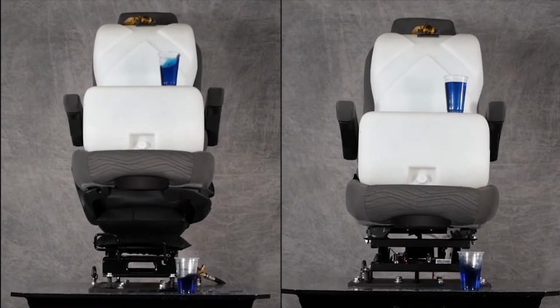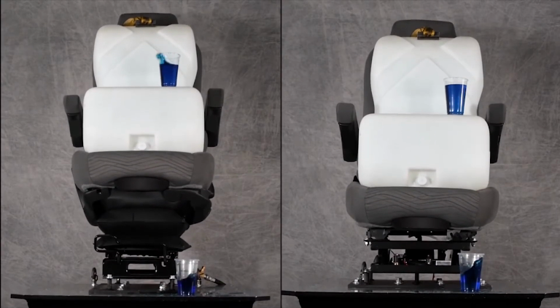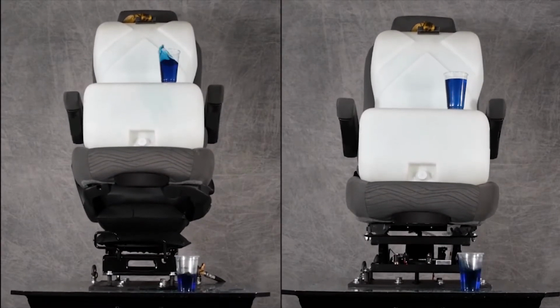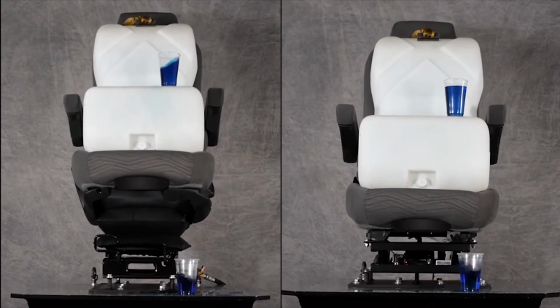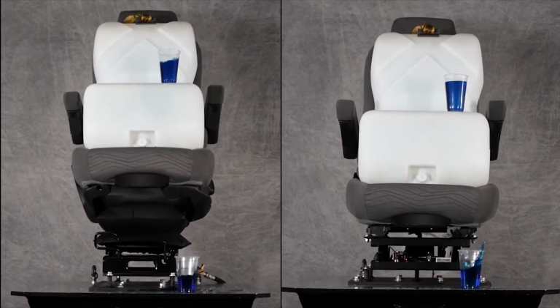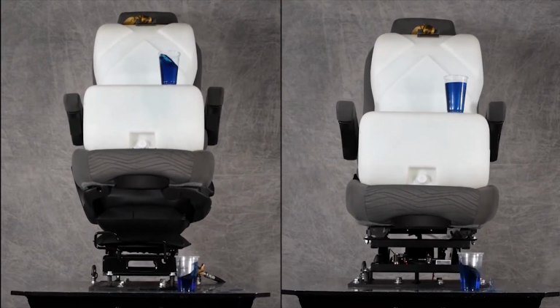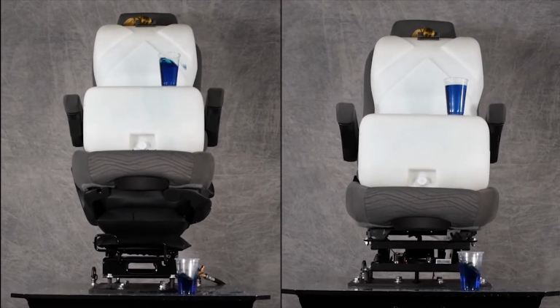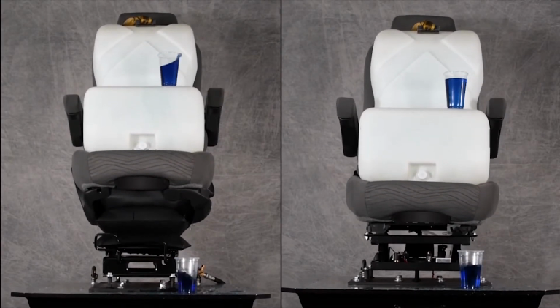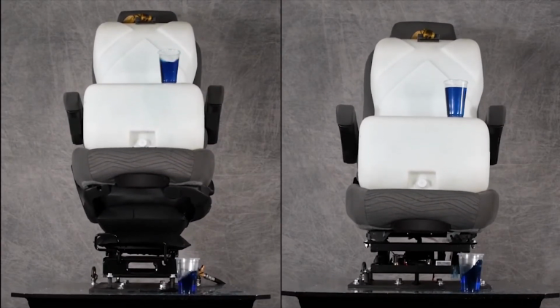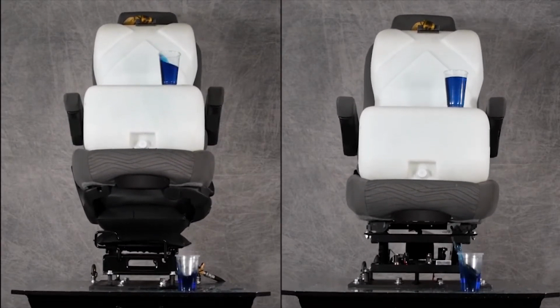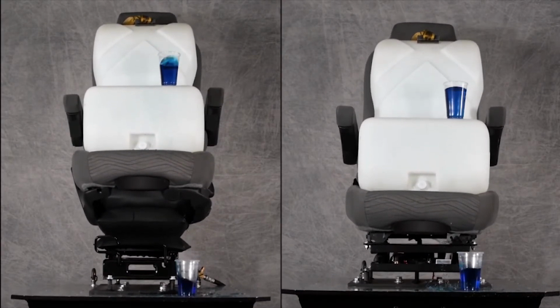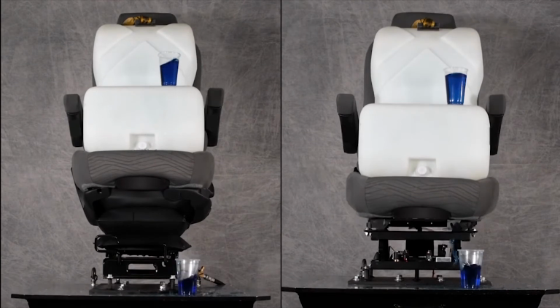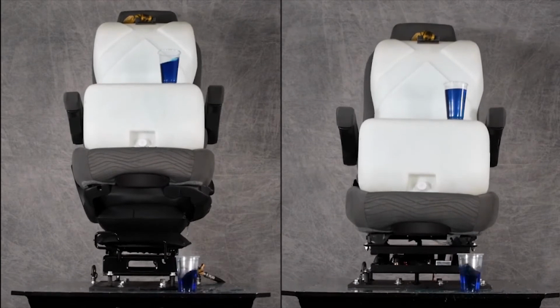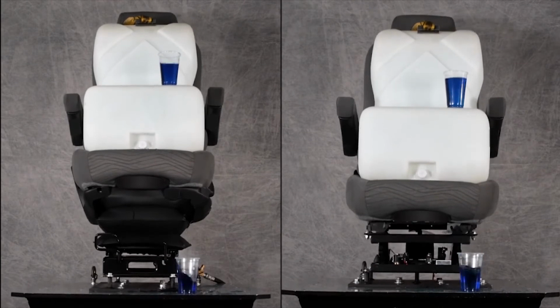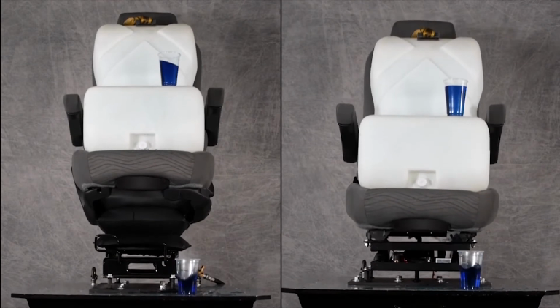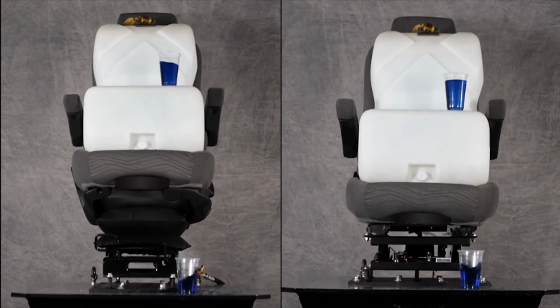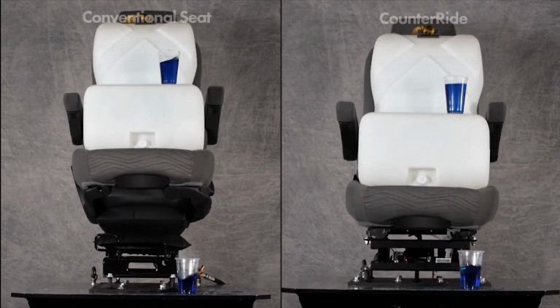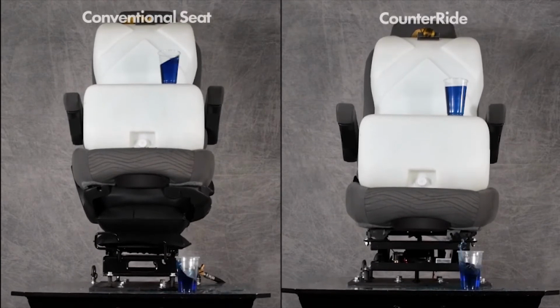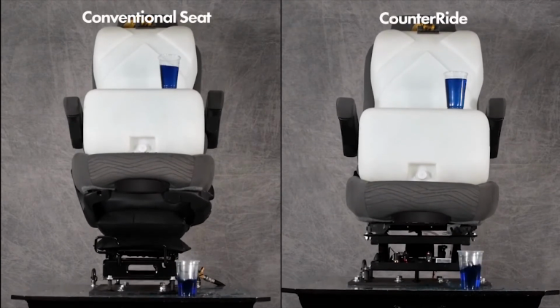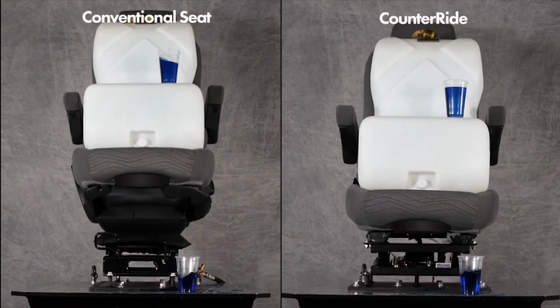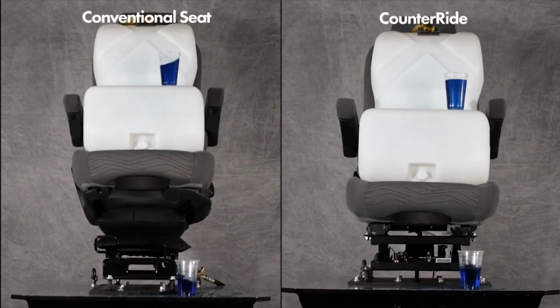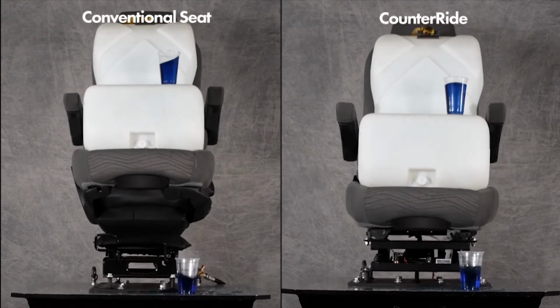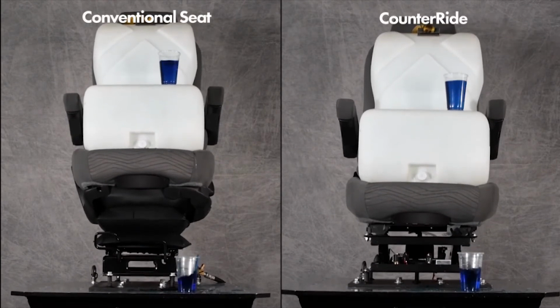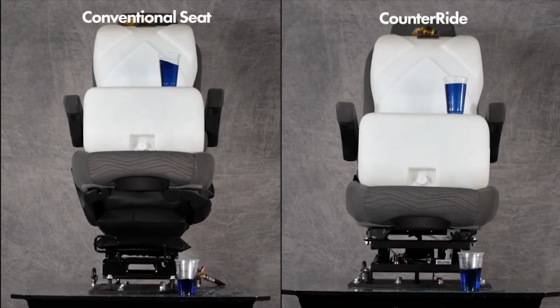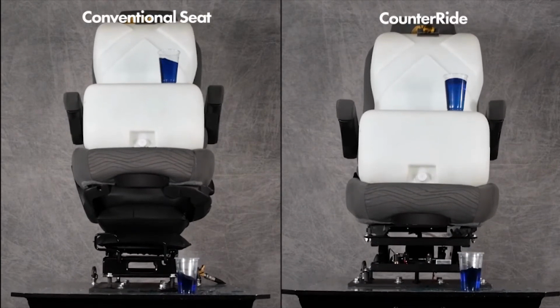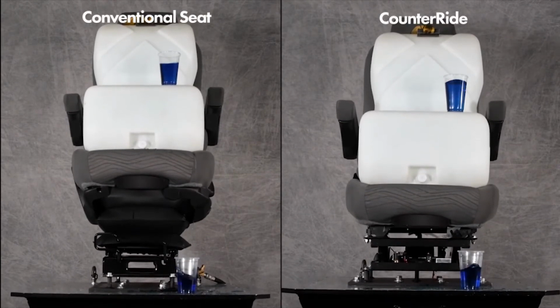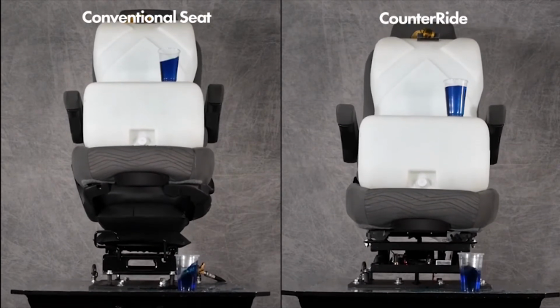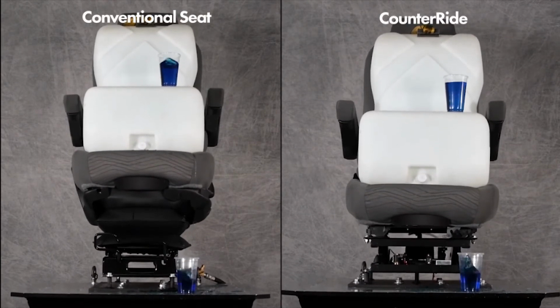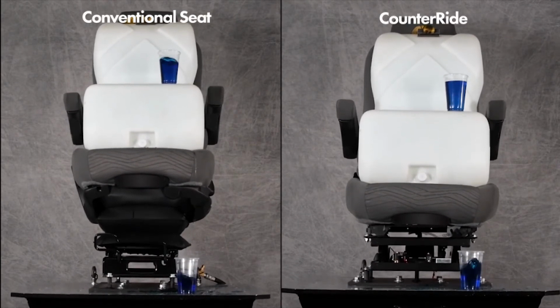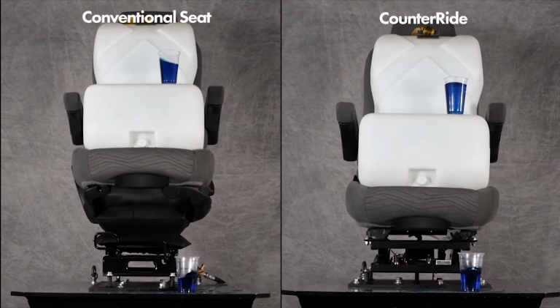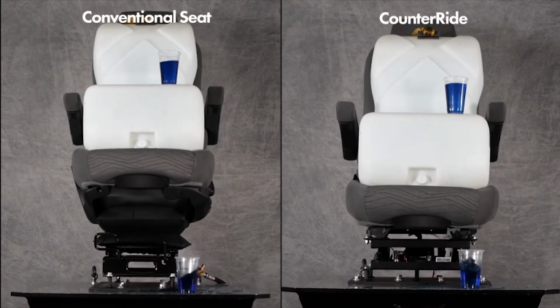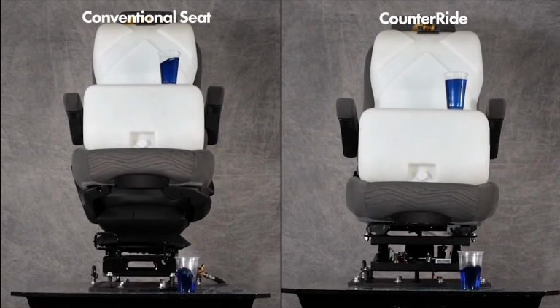This video shows a side-by-side seat comparison. The seat on the right has Cowderide technology. The seat on the left does not.